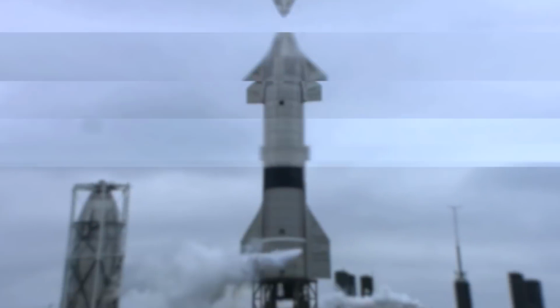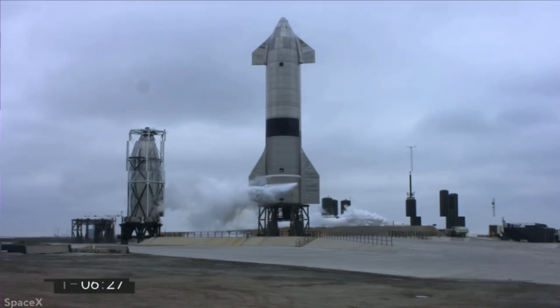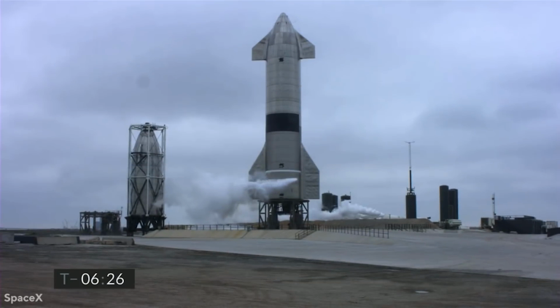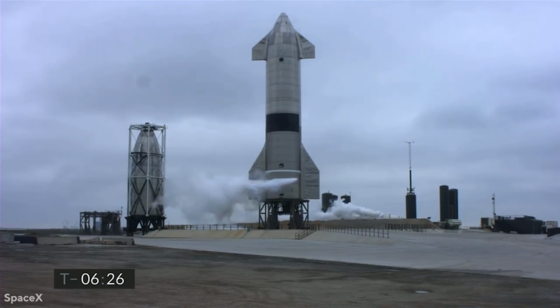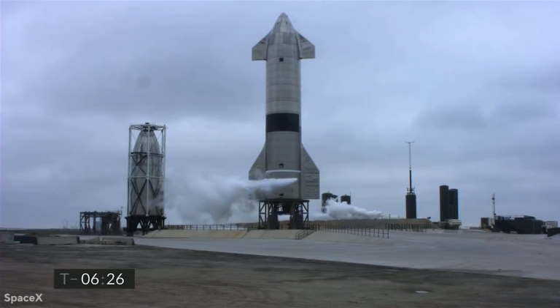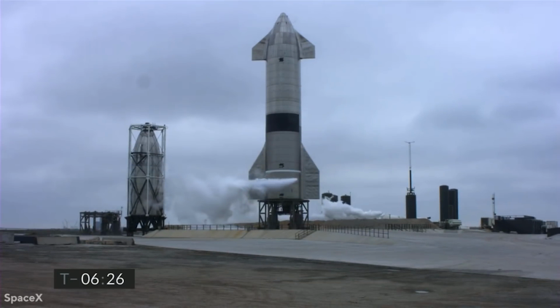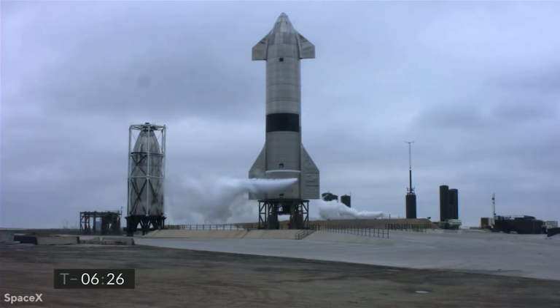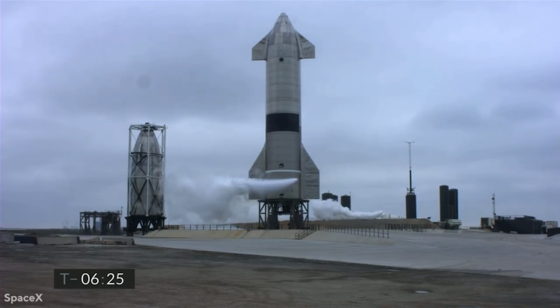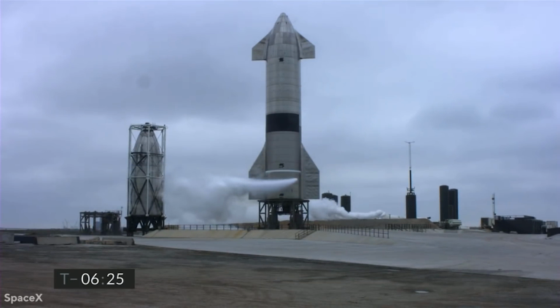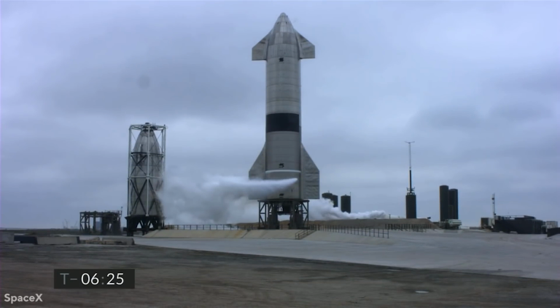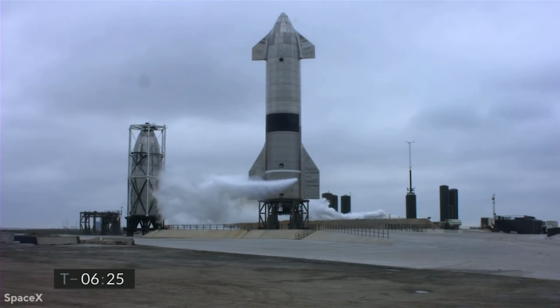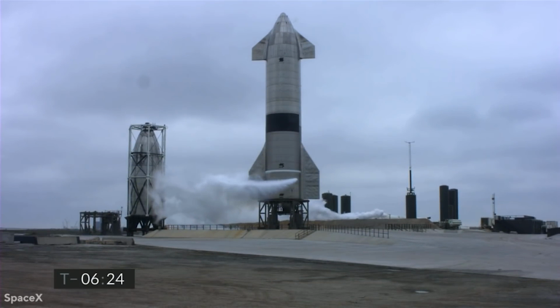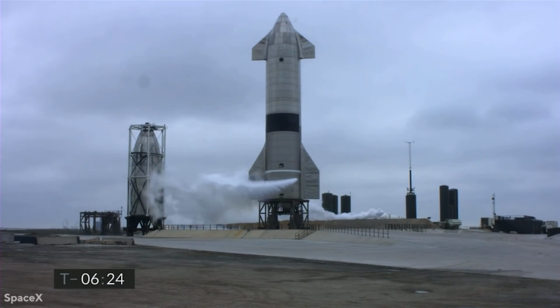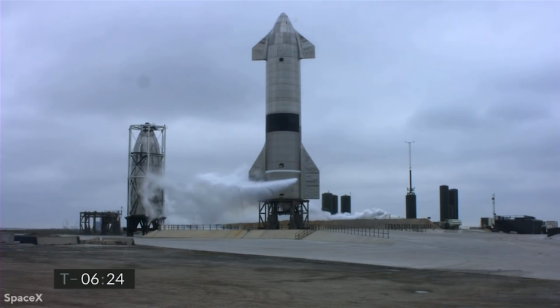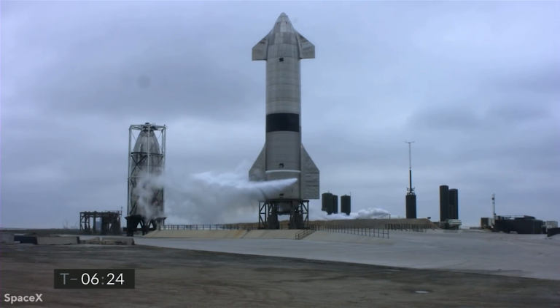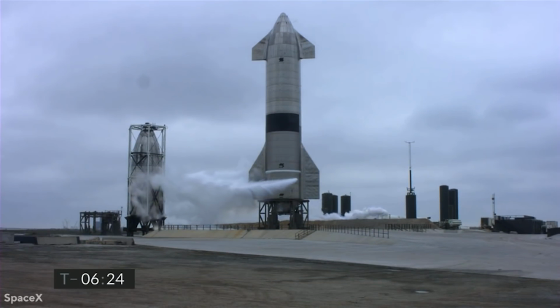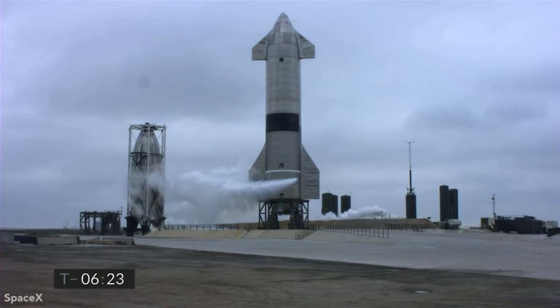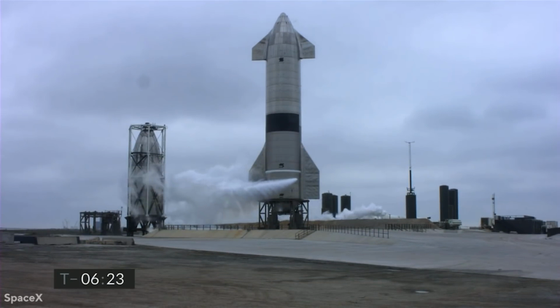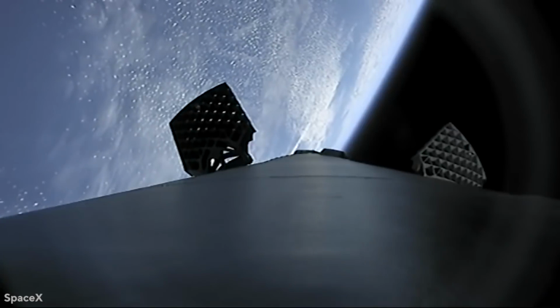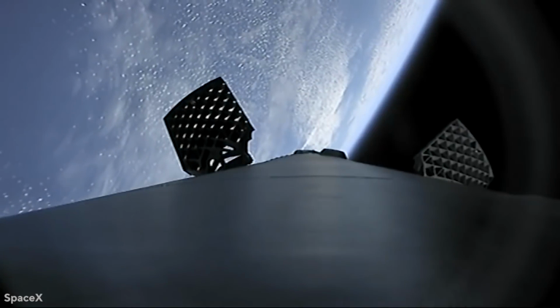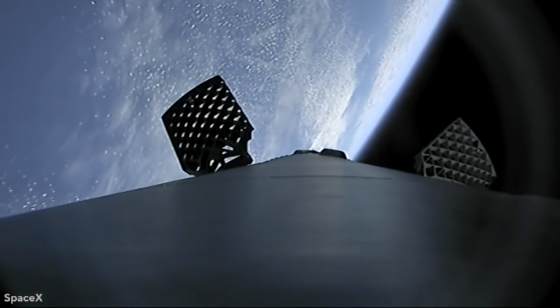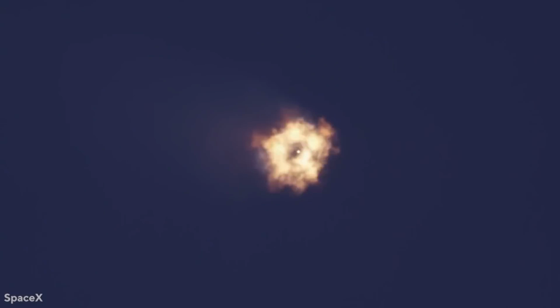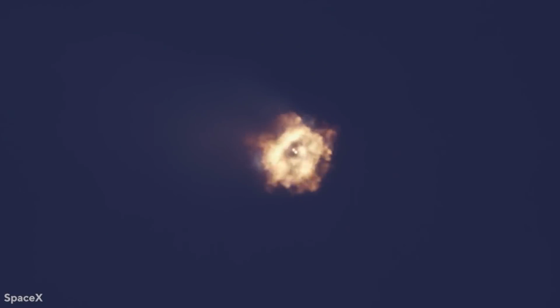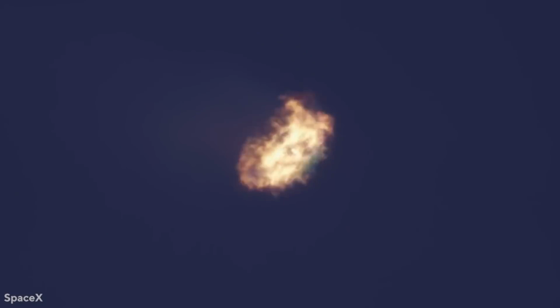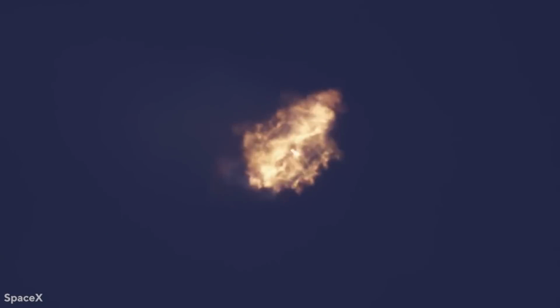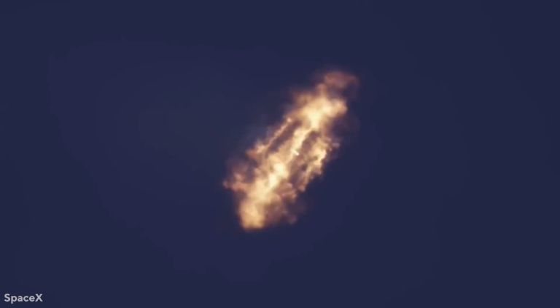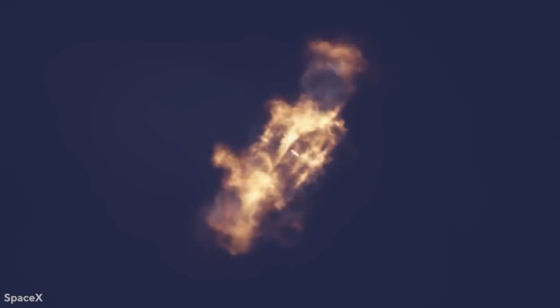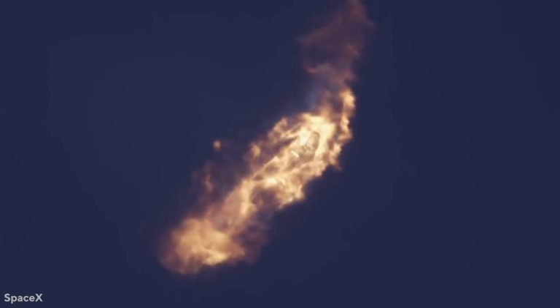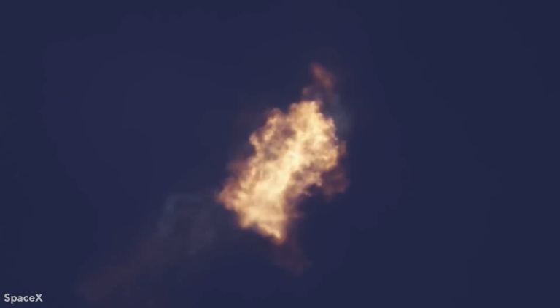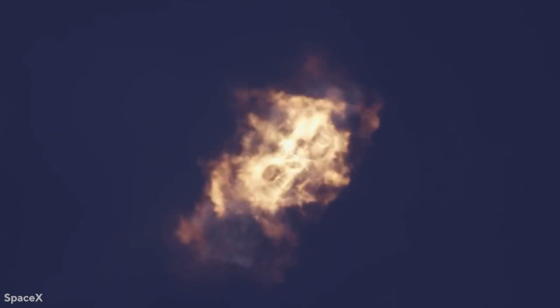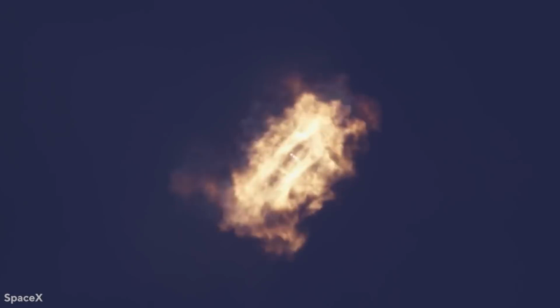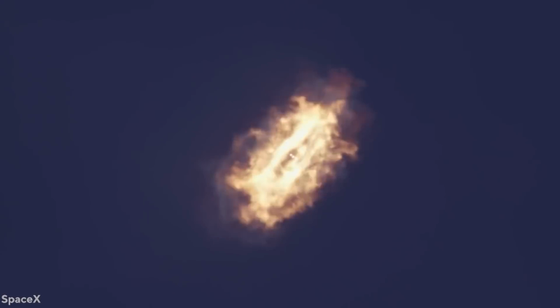In today's video, we'll go through the Starship, what to expect from it, and more. Stay tuned until the end for a comparison of the Falcon 9 to the Starship.